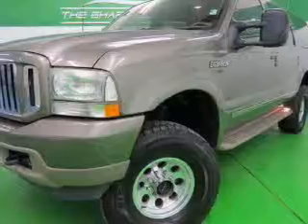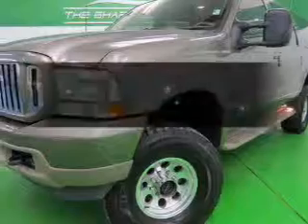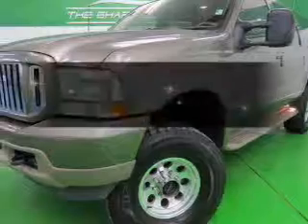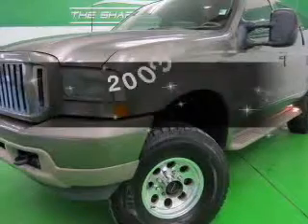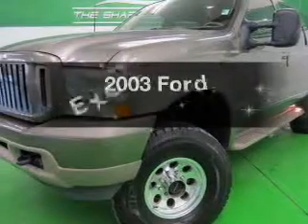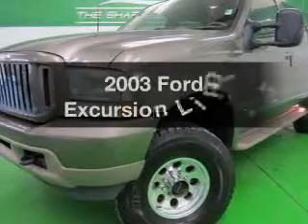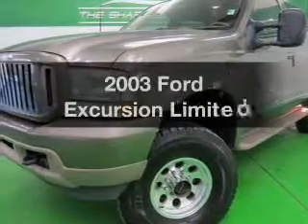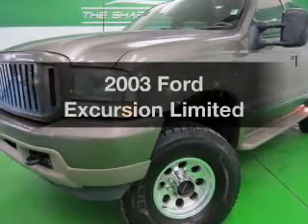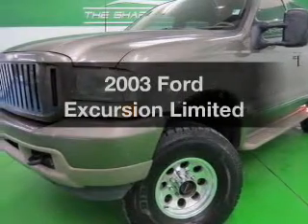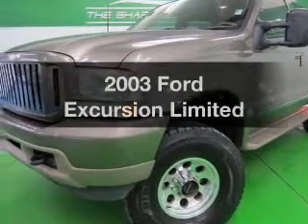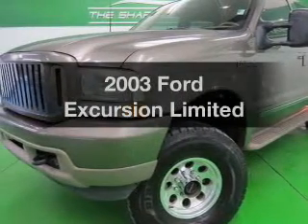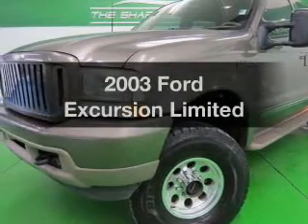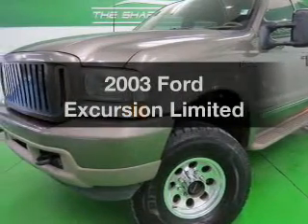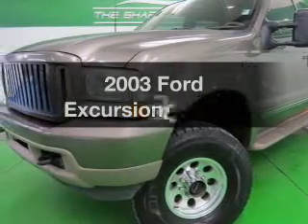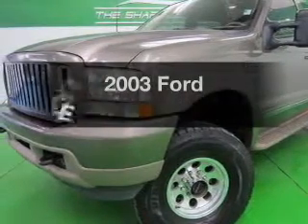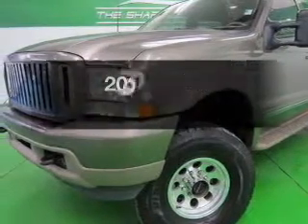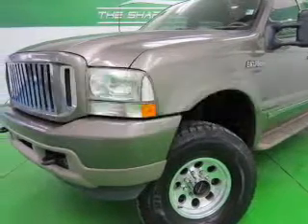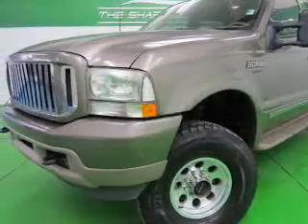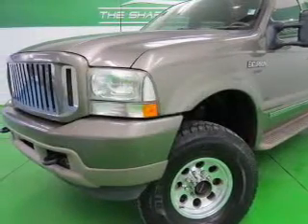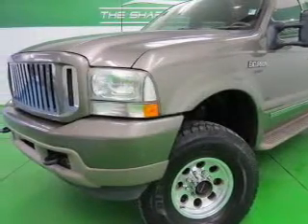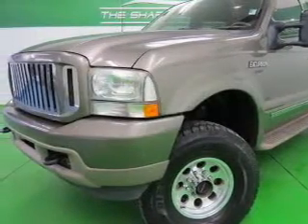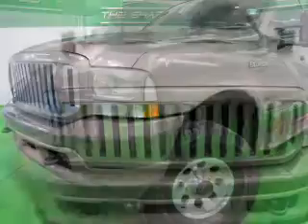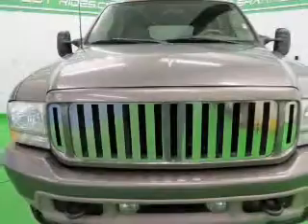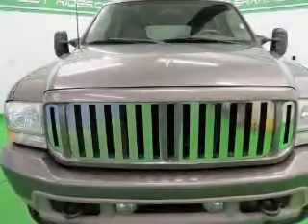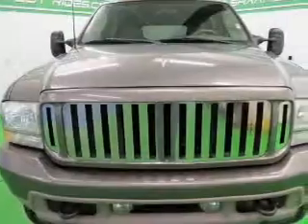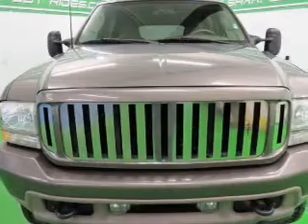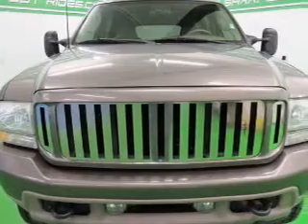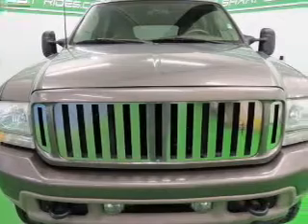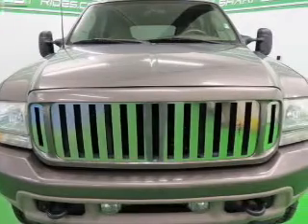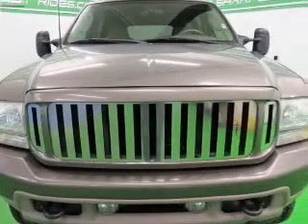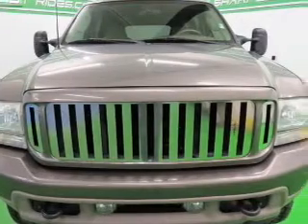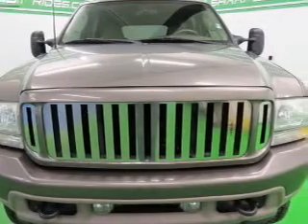Check out this 2003 Ford Excursion. Travel the roads in style and comfort in this great vehicle.